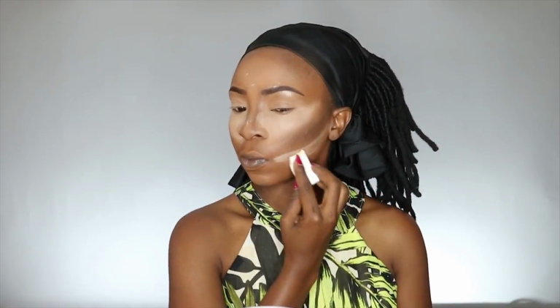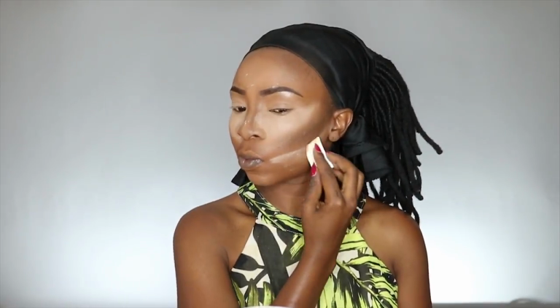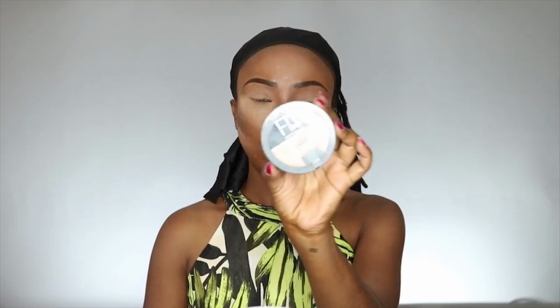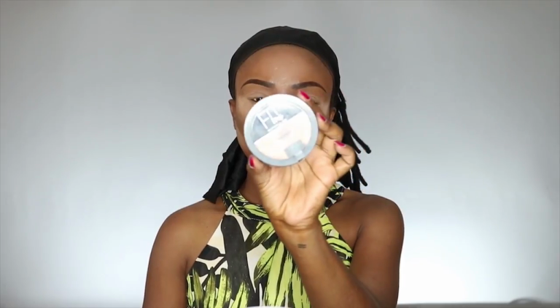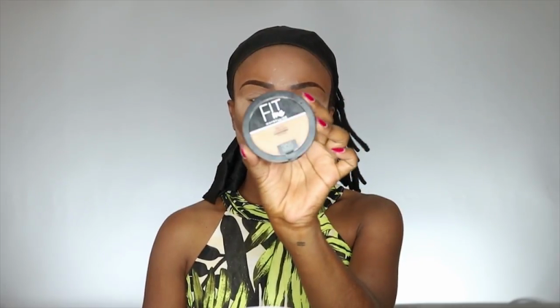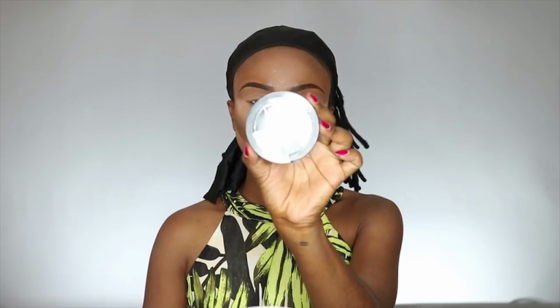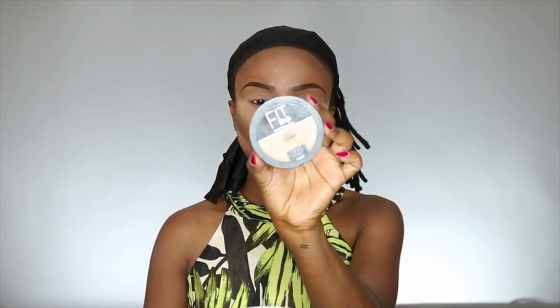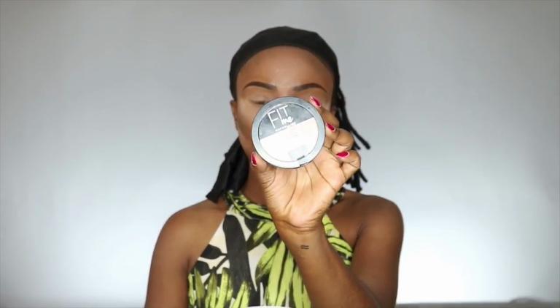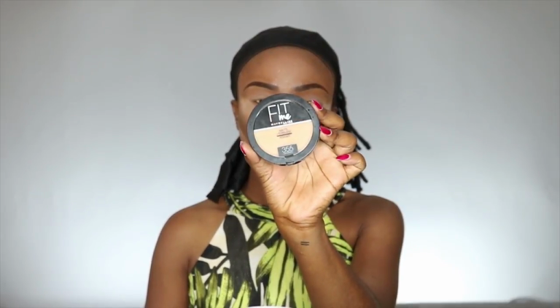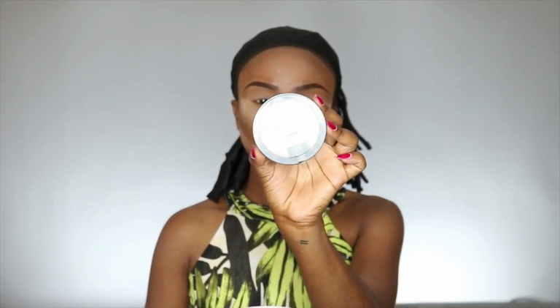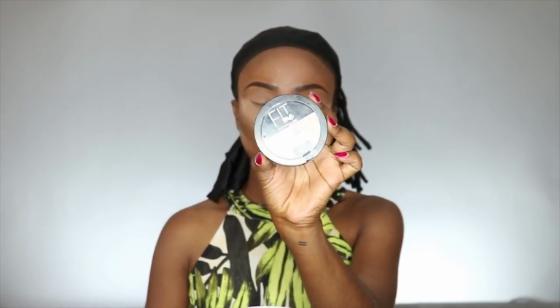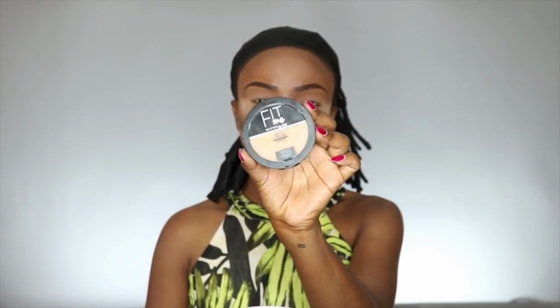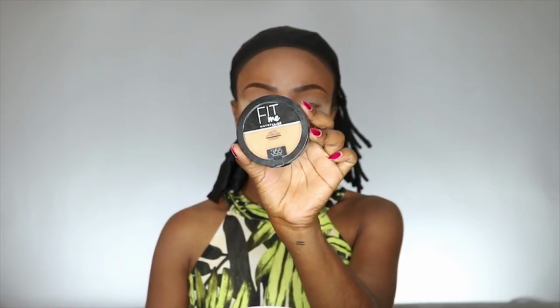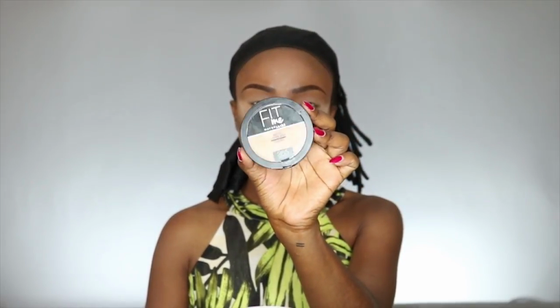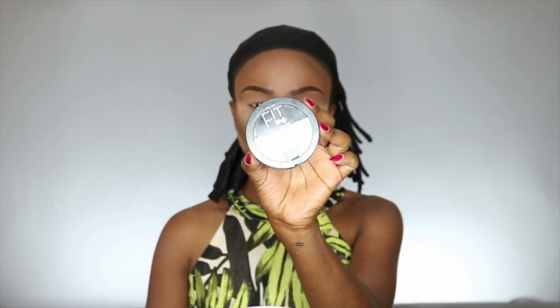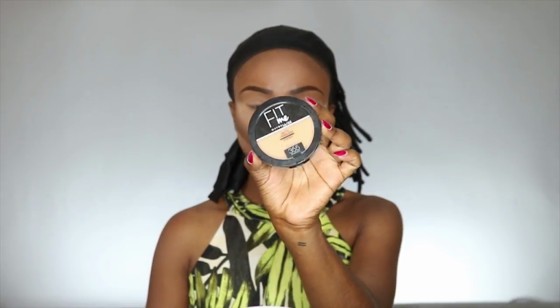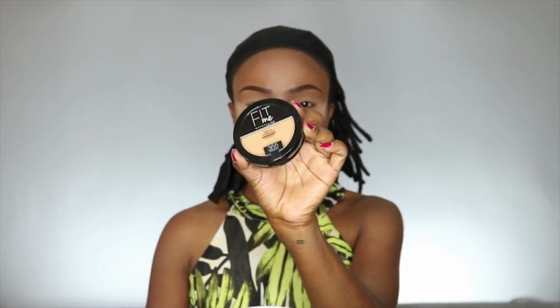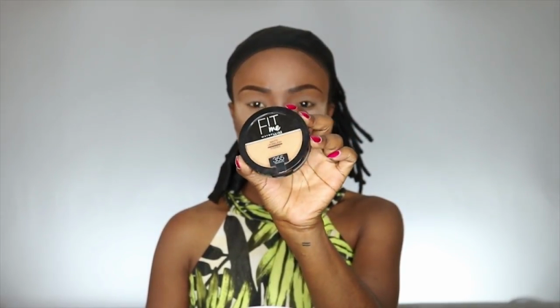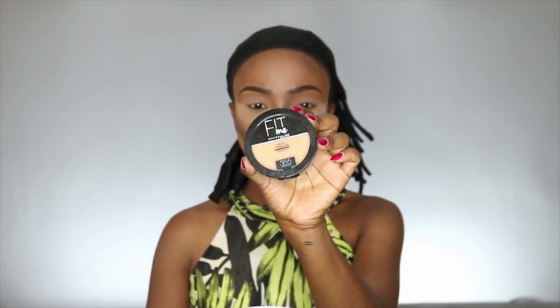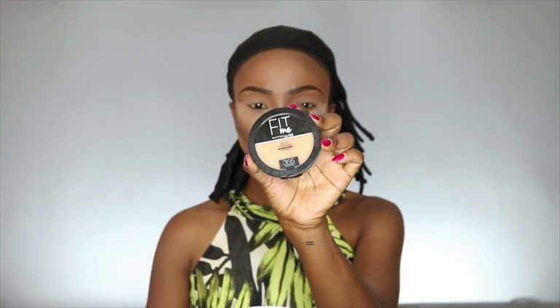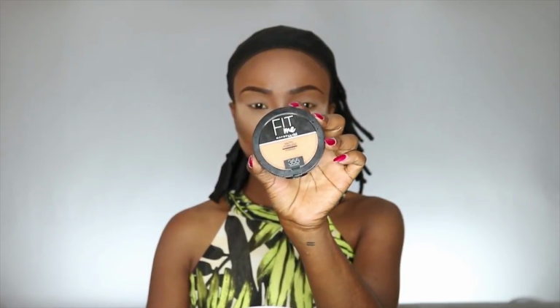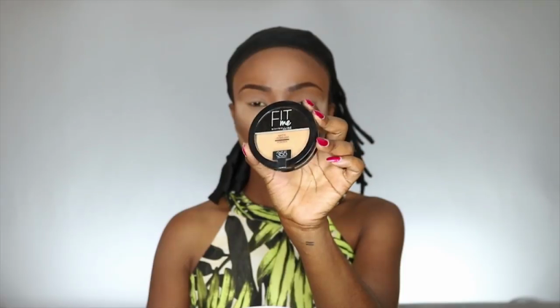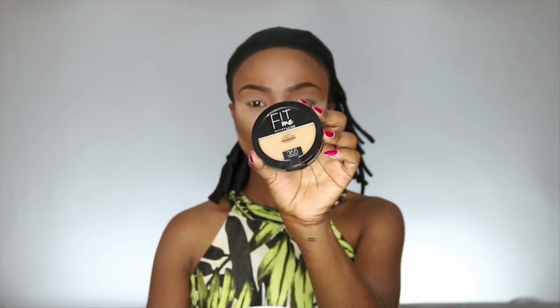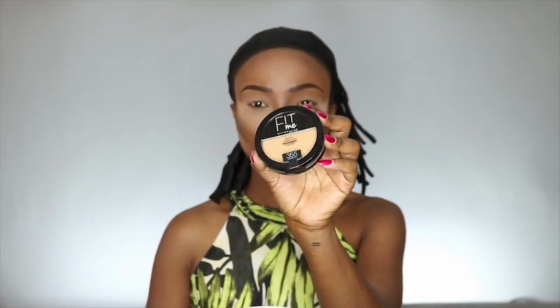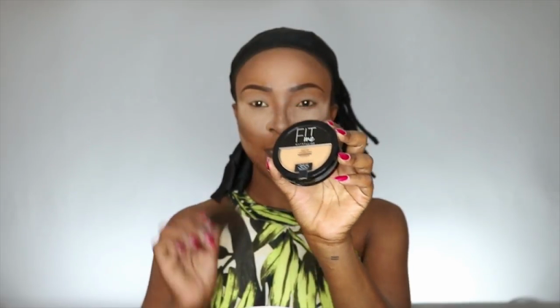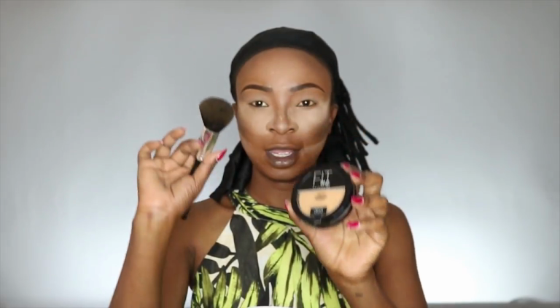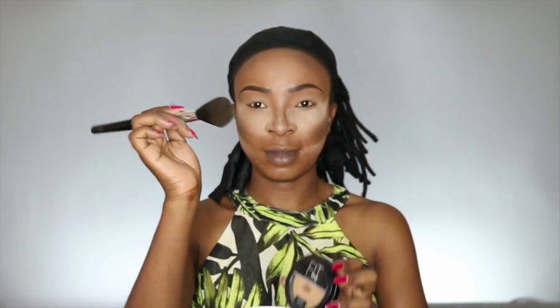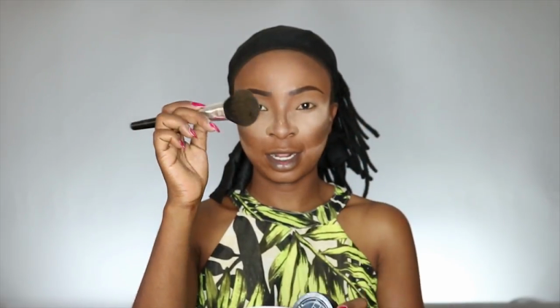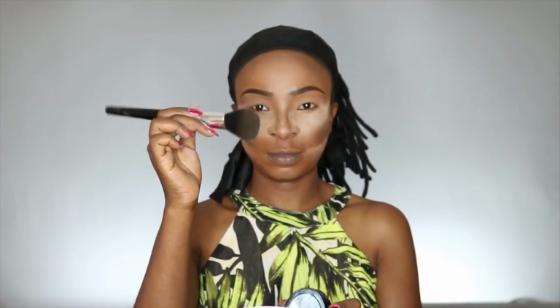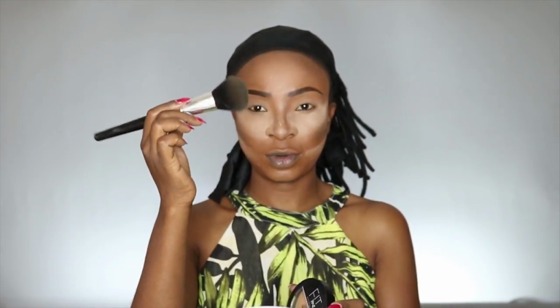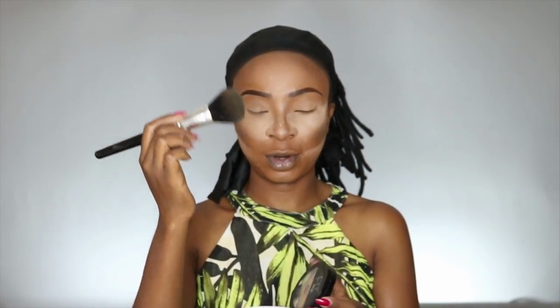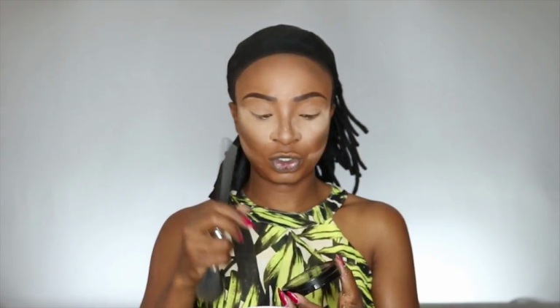Now to set everything together I'm taking my Maybelline powder and this one is number 355 in cinnamon, and my large powder brush.